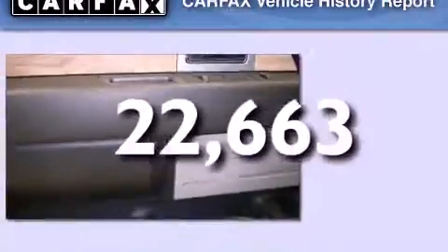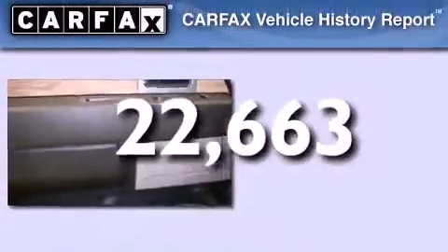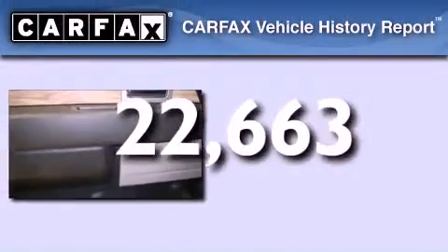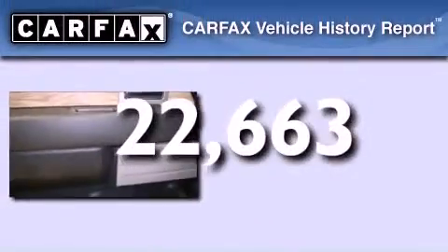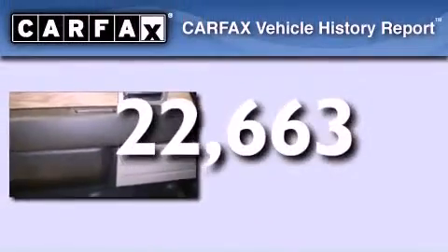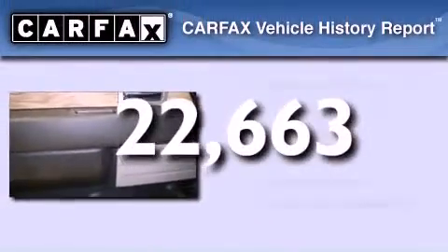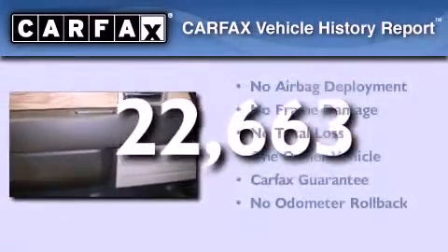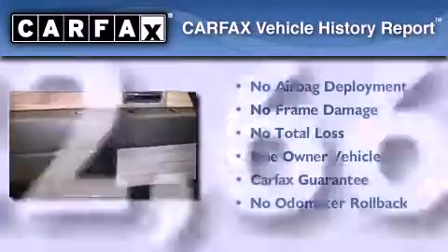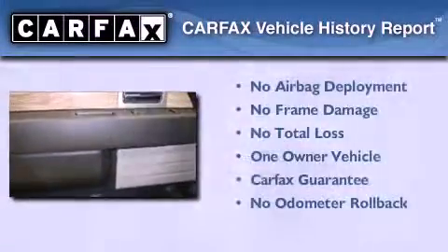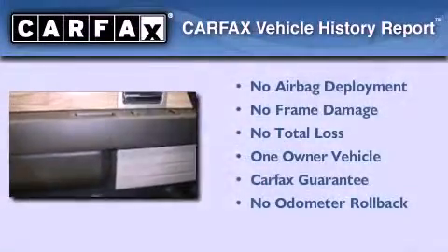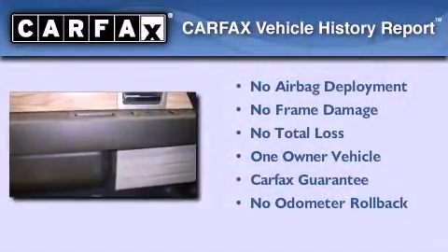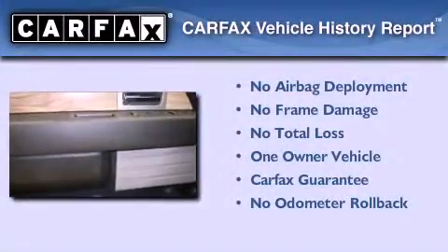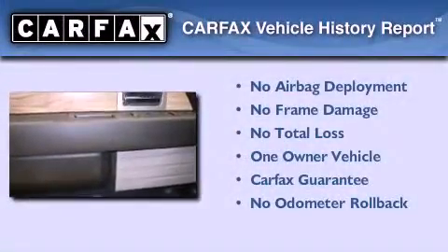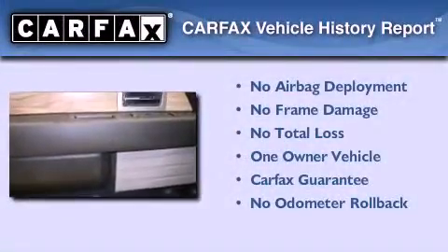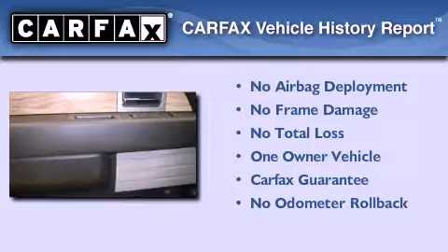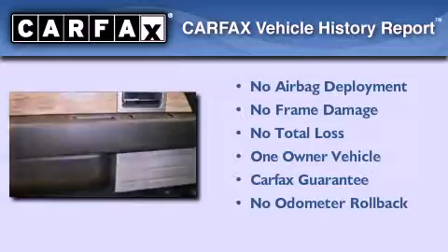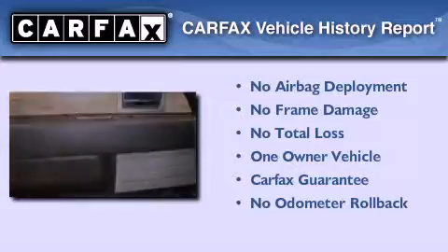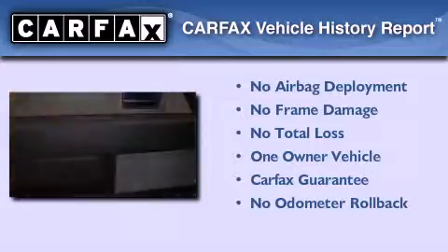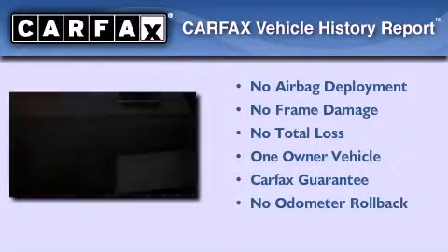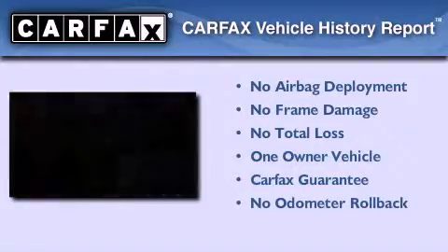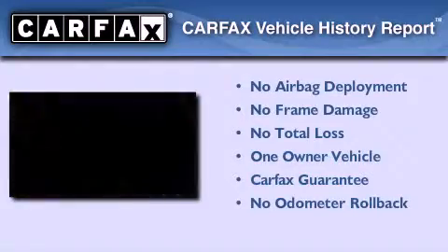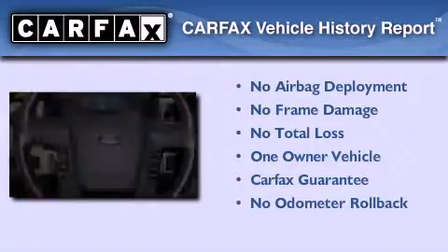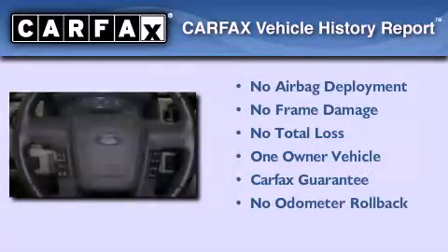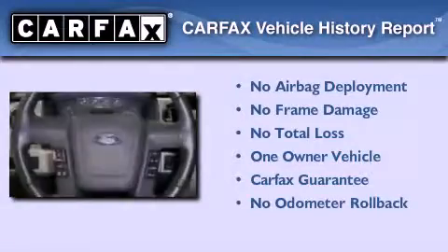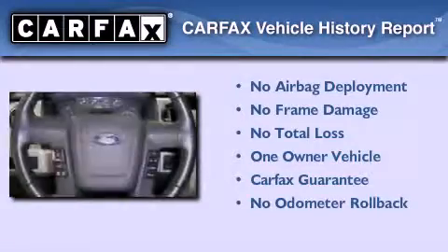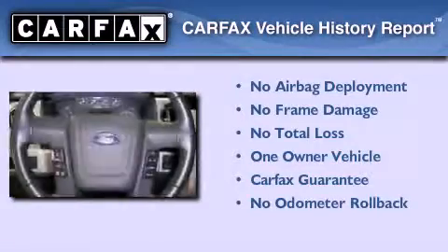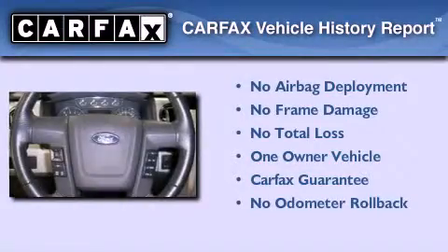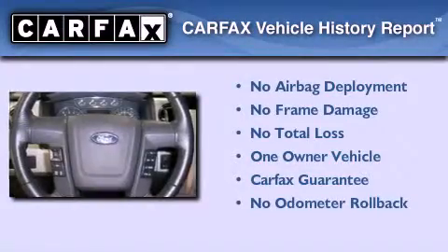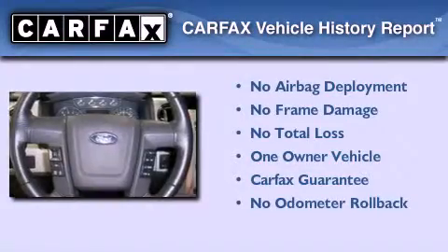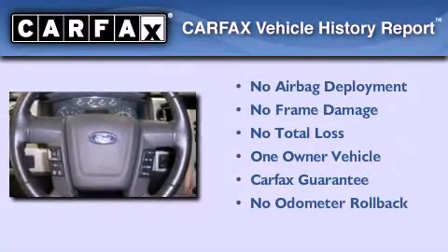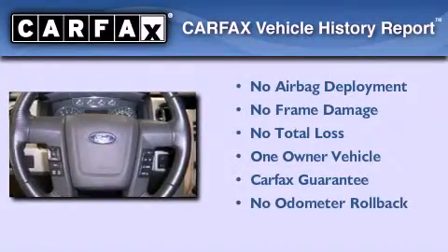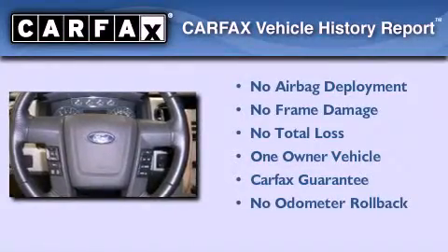This Ford has had only one owner, and it qualifies for the Carfax buyback guarantee.